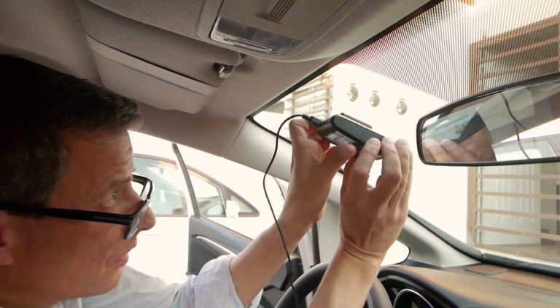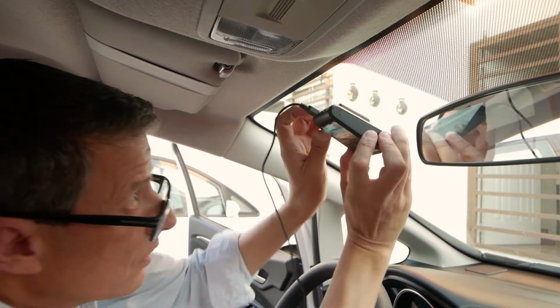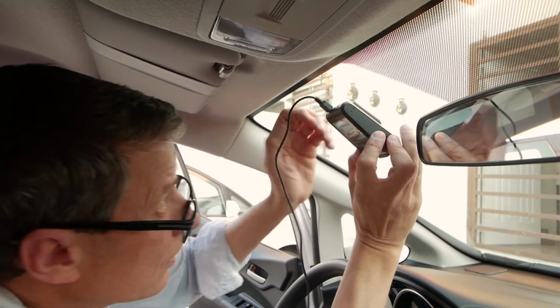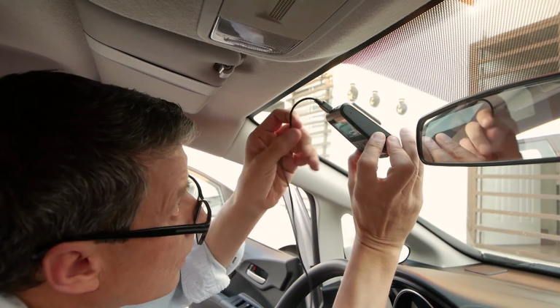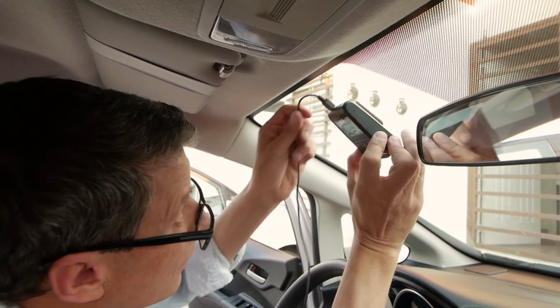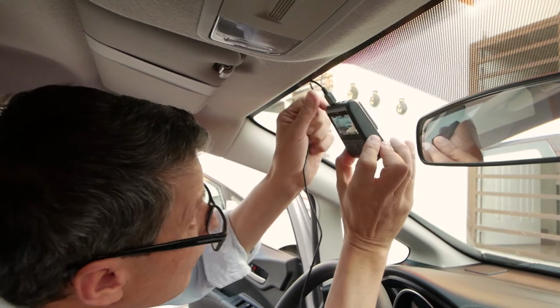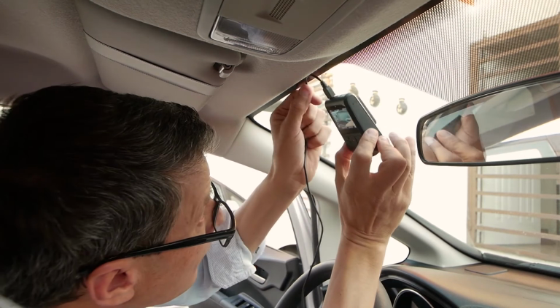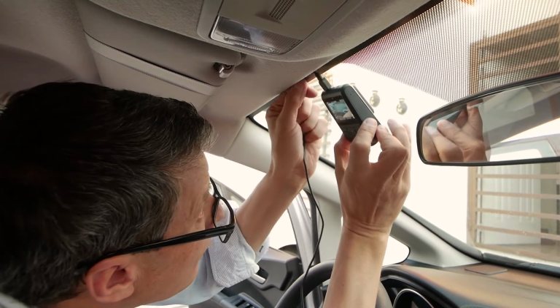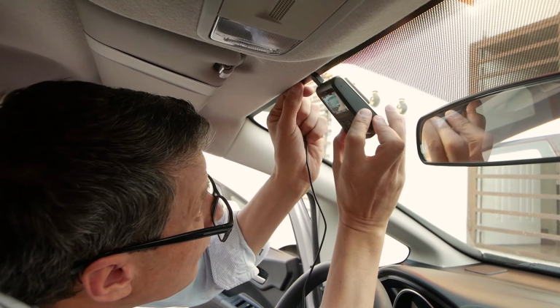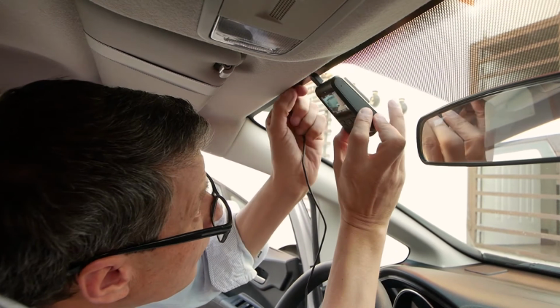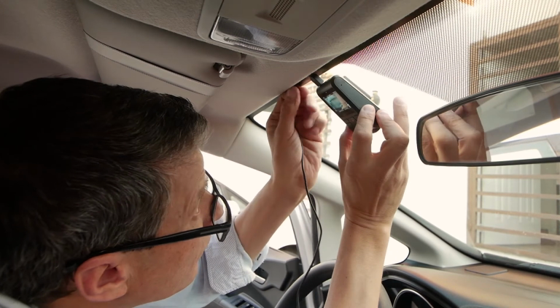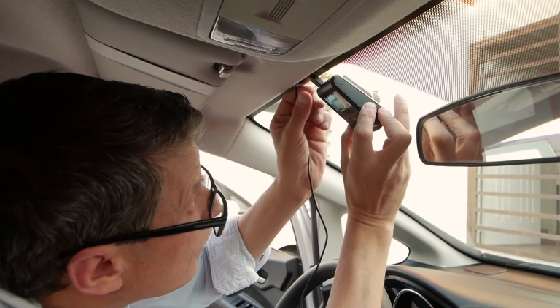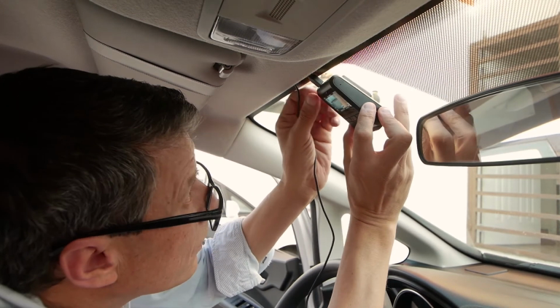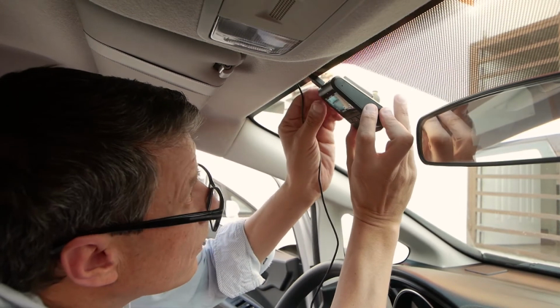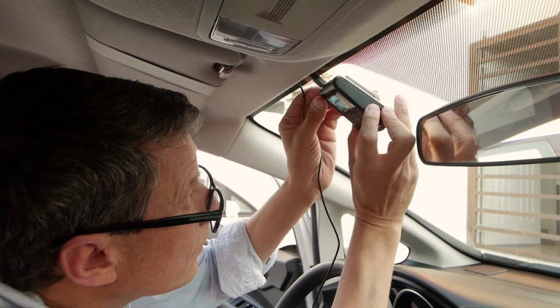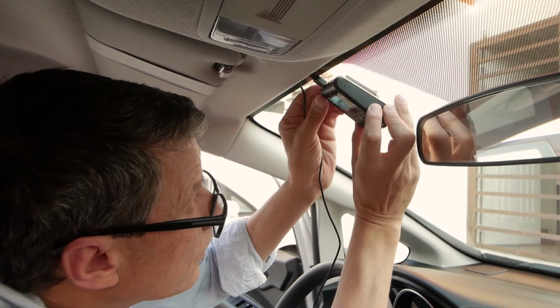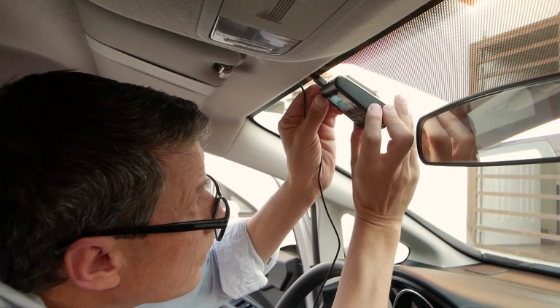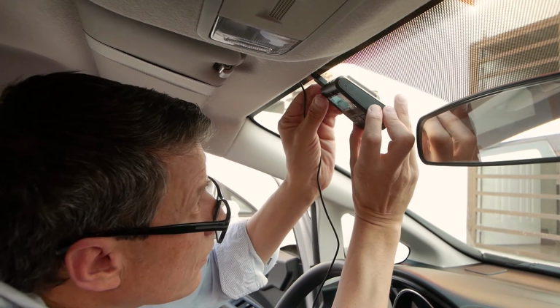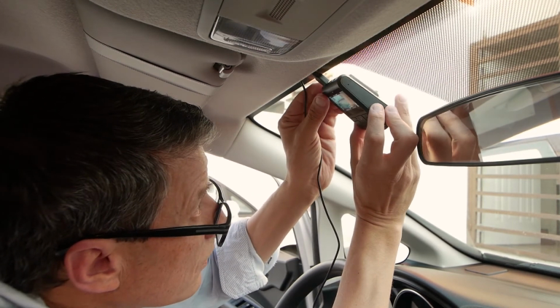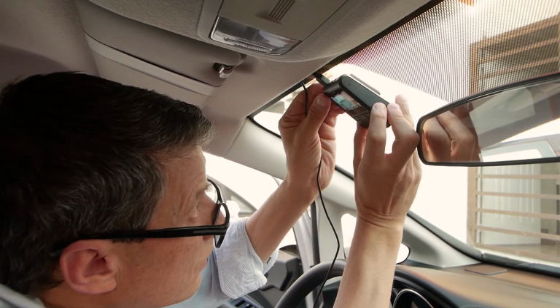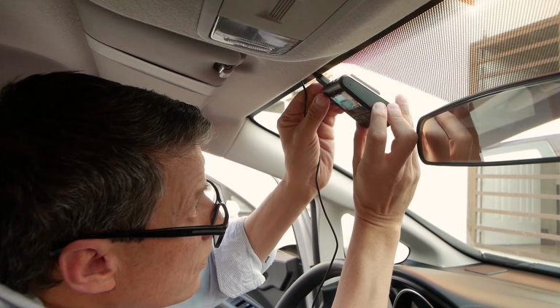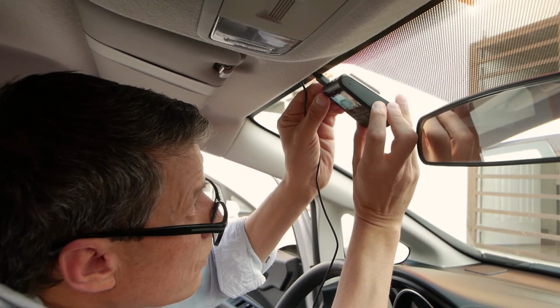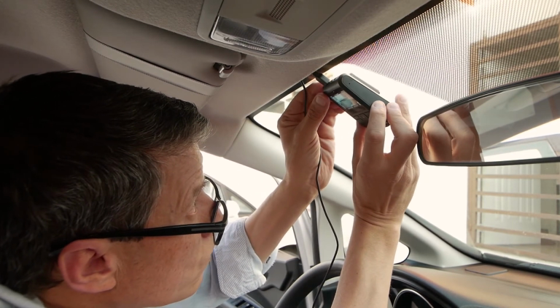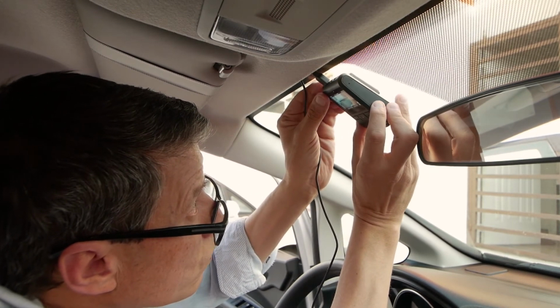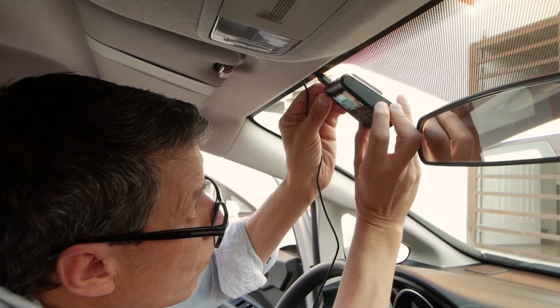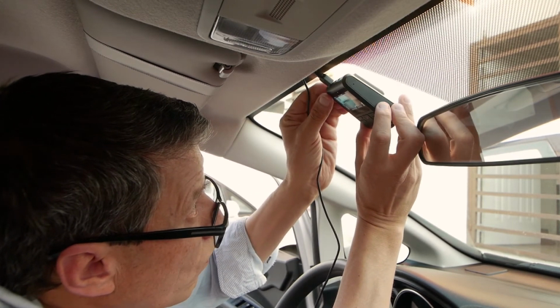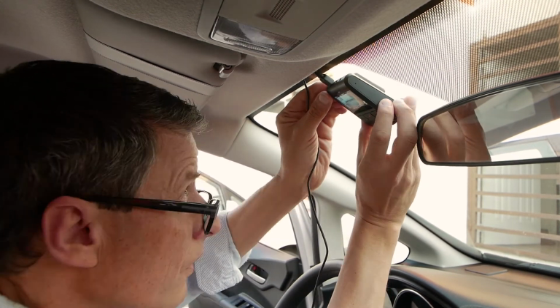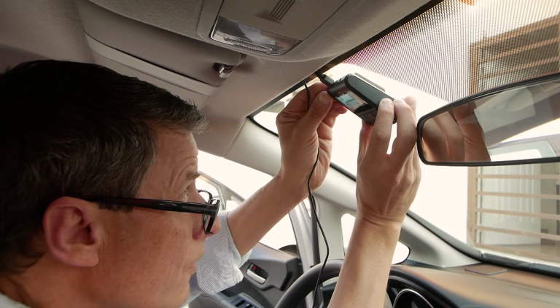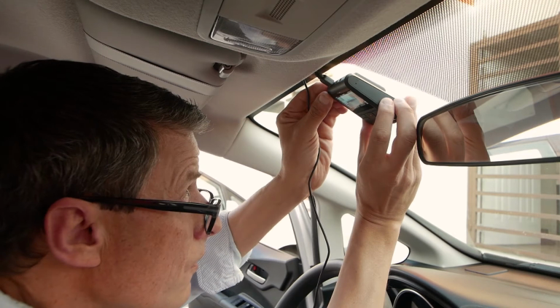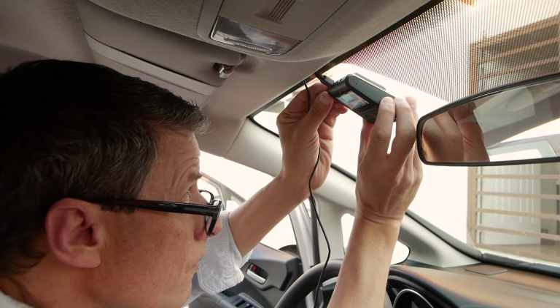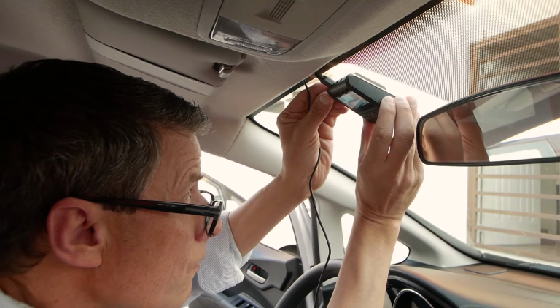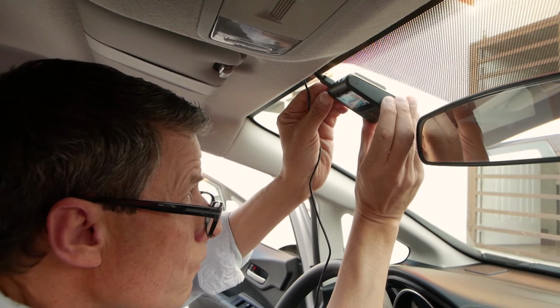Place the camera to your preferred position without anything obstructing its view, push firmly in place, and turn the ignition off.